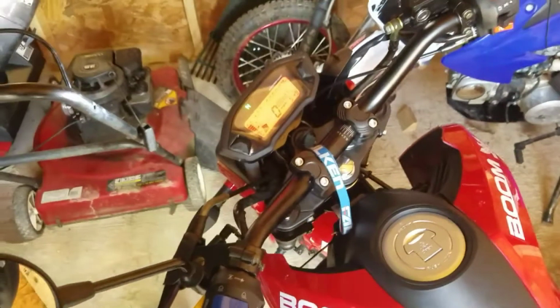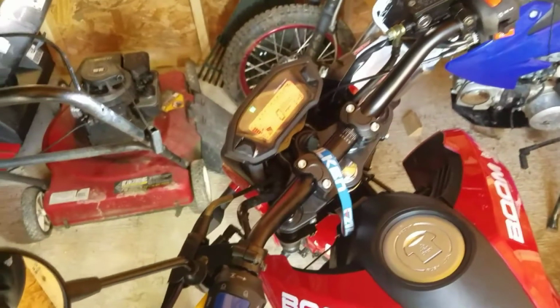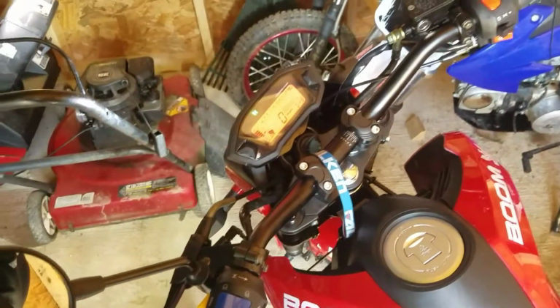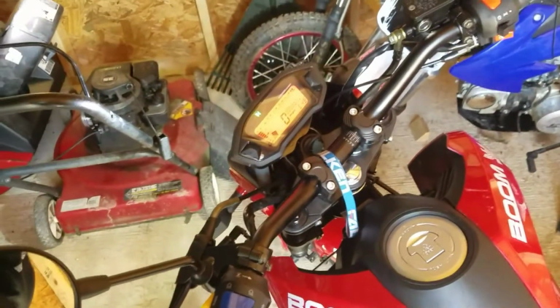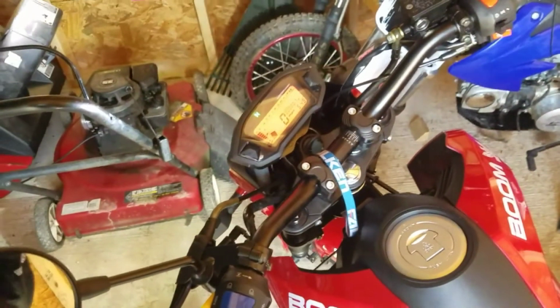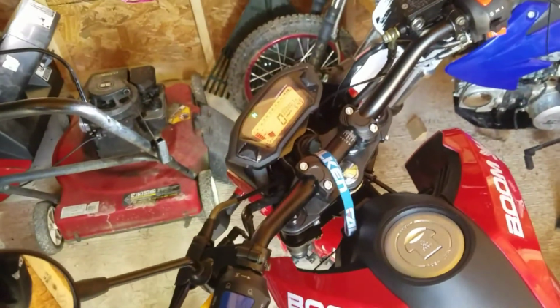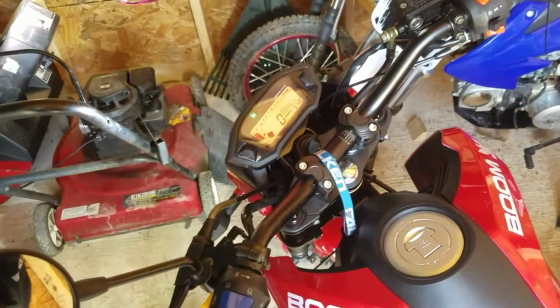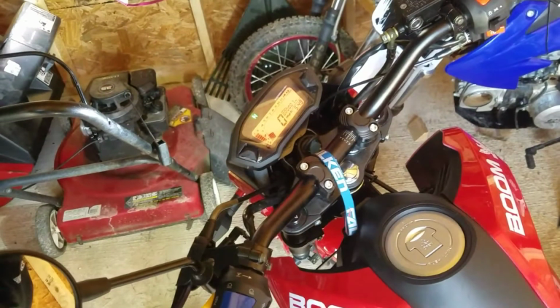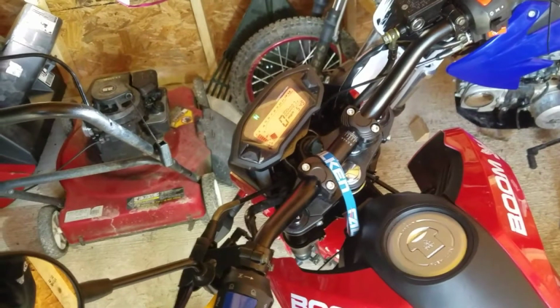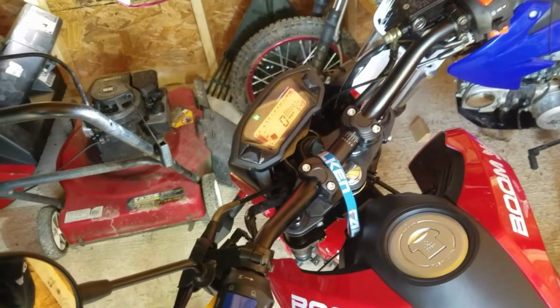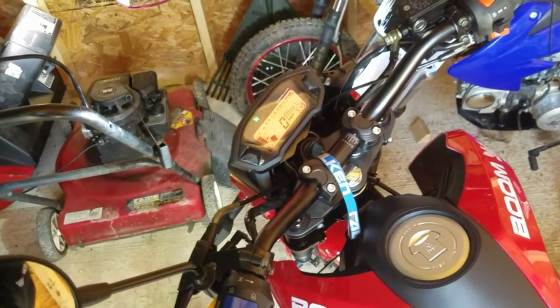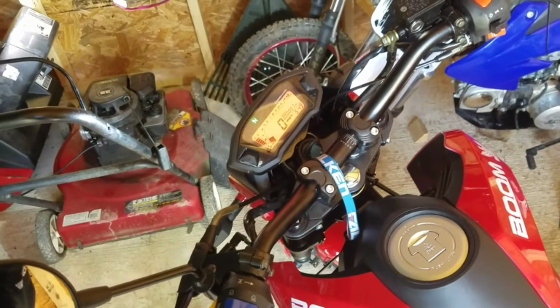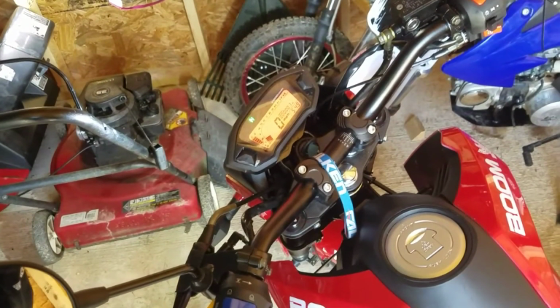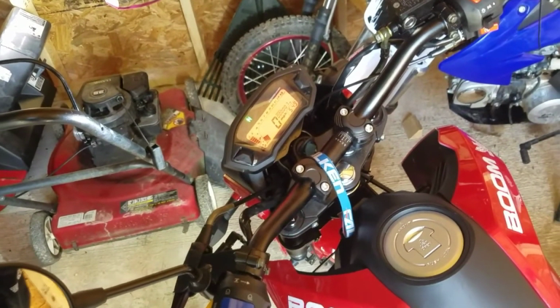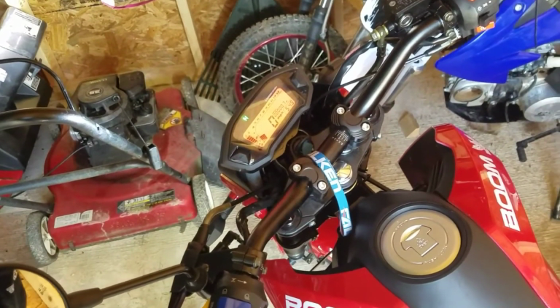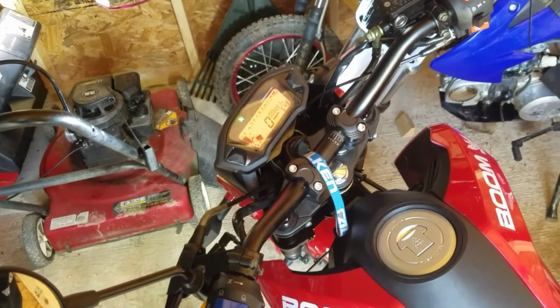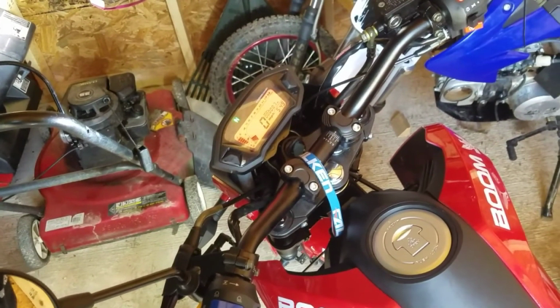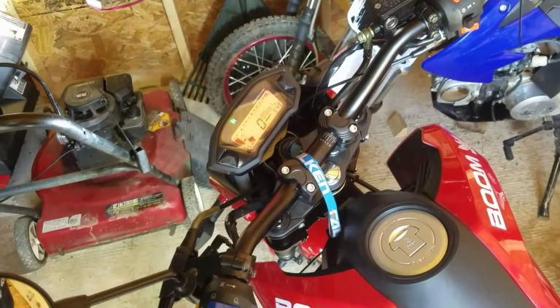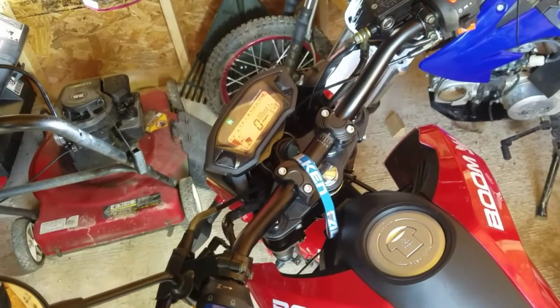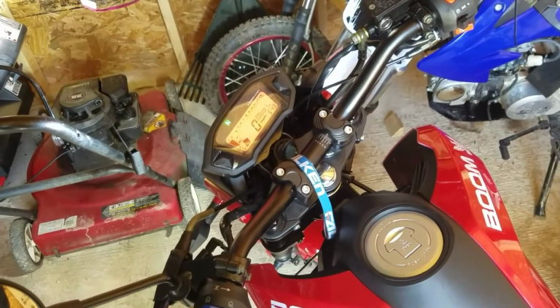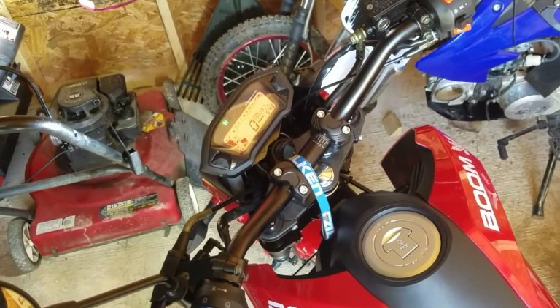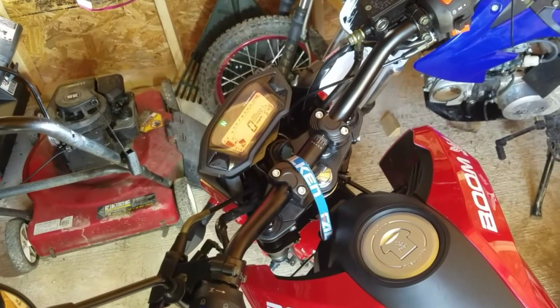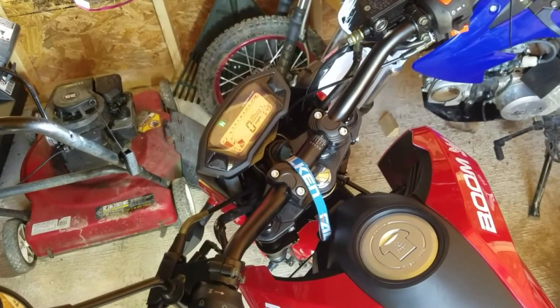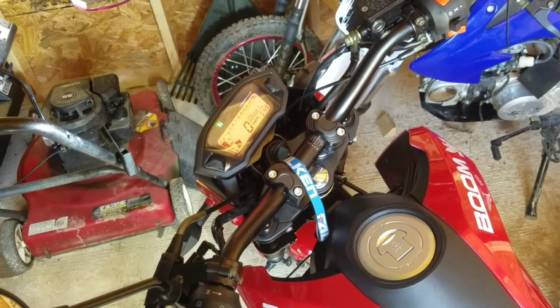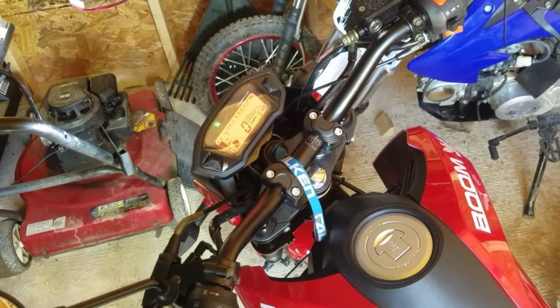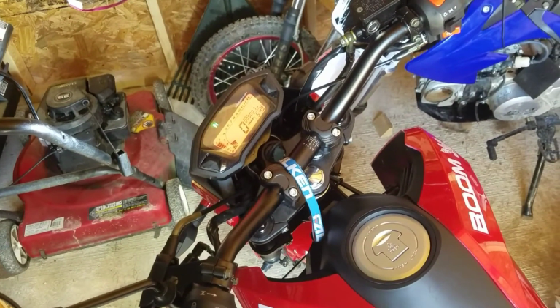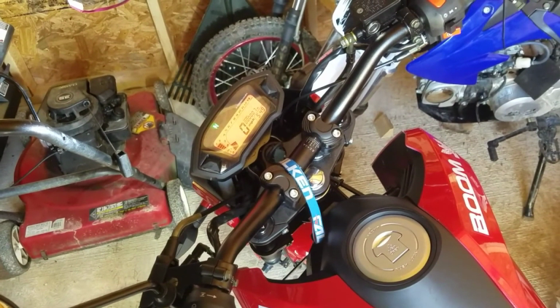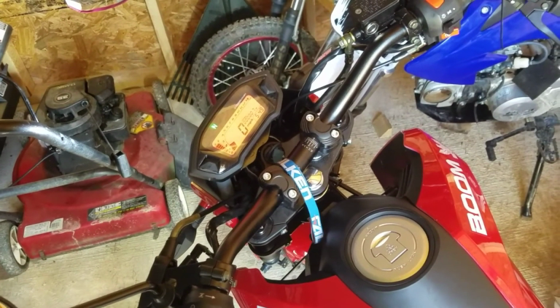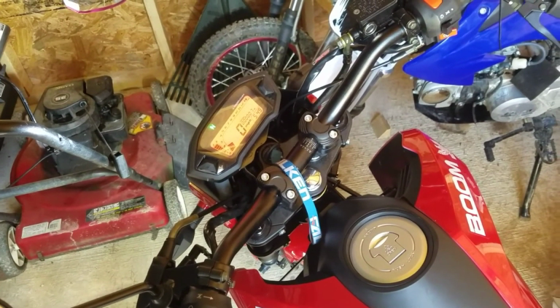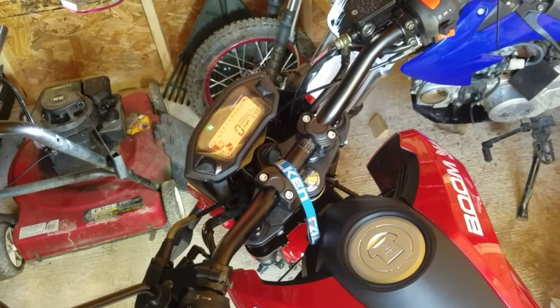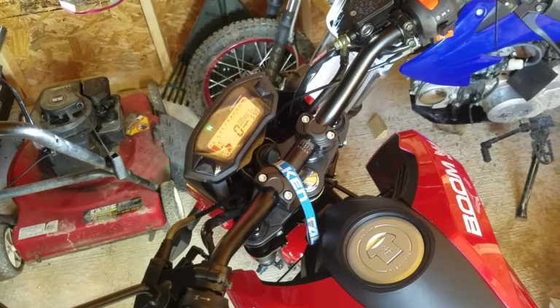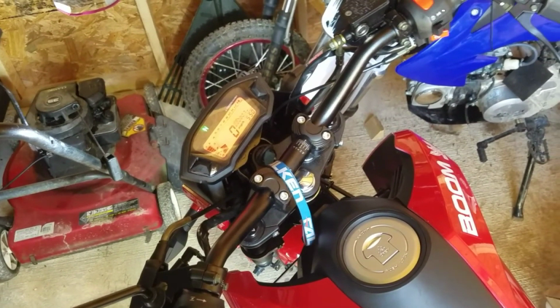So that's the fuel-injected Boom. Hopefully my MCO shows up and I can take it on the street and actually ride the thing.